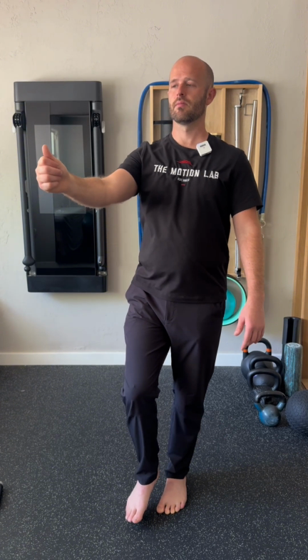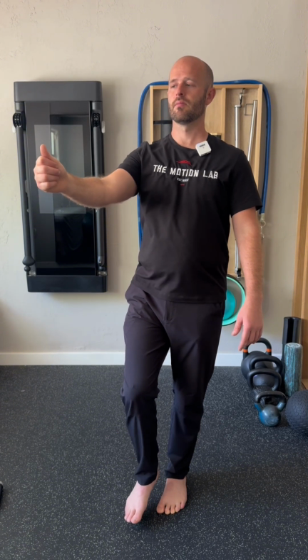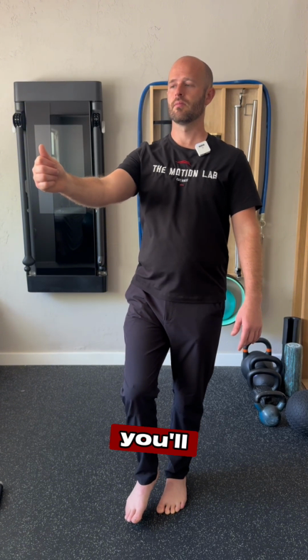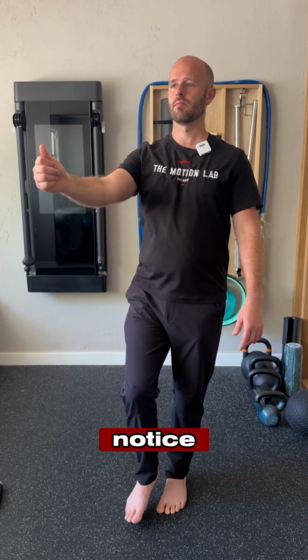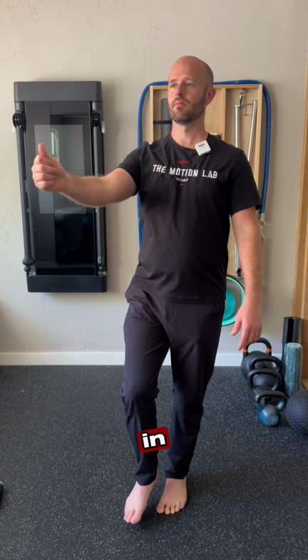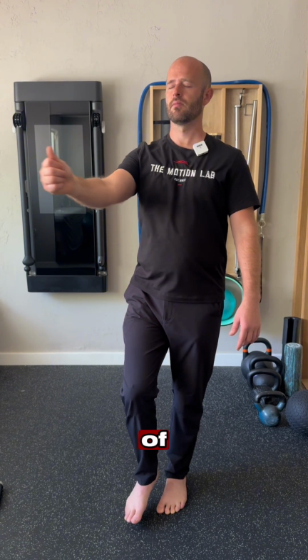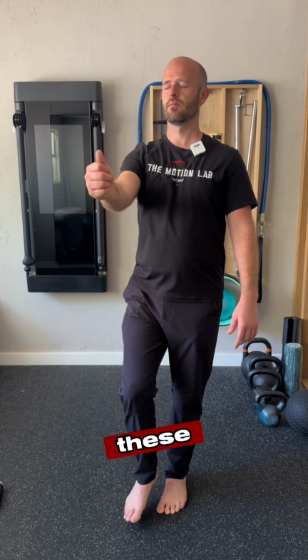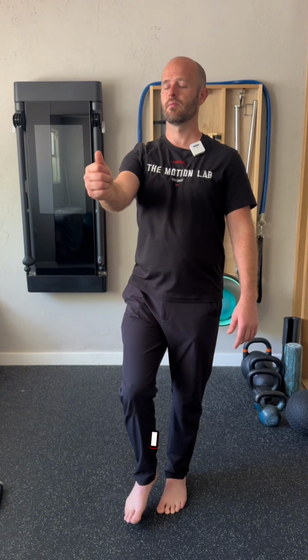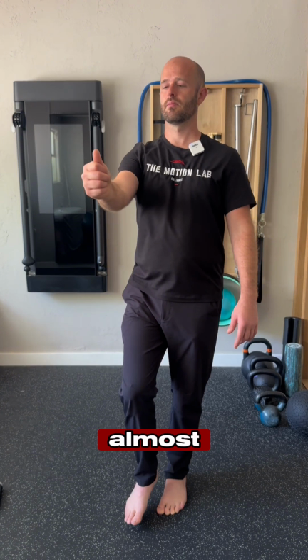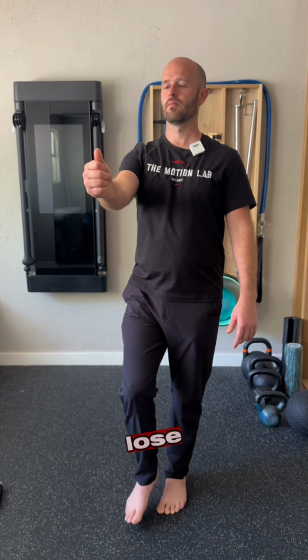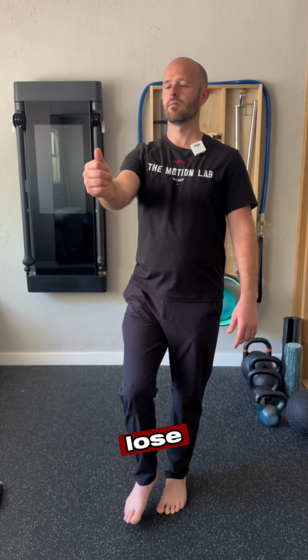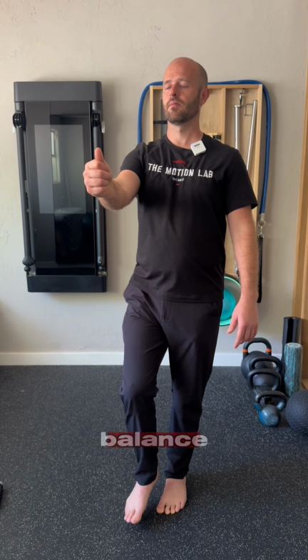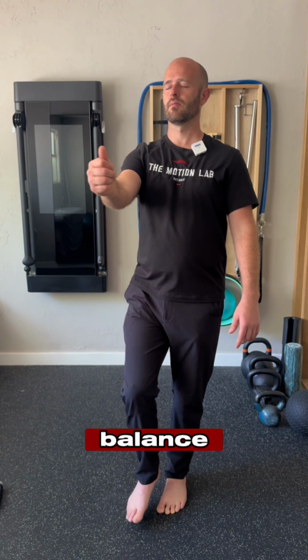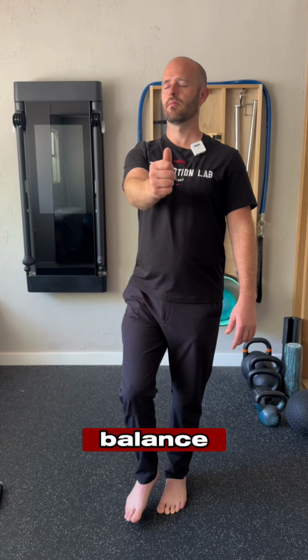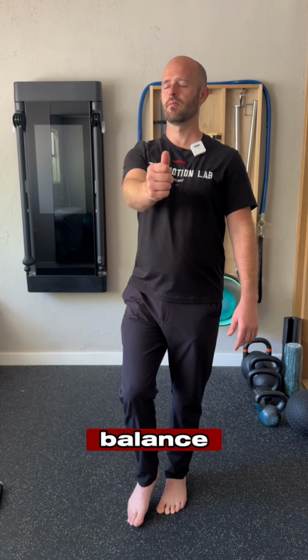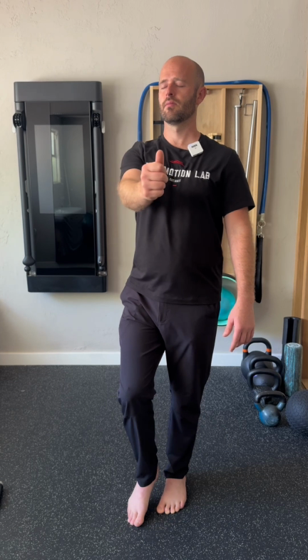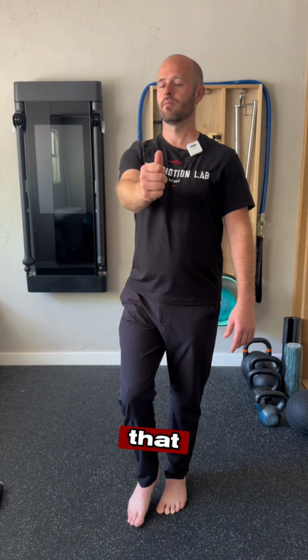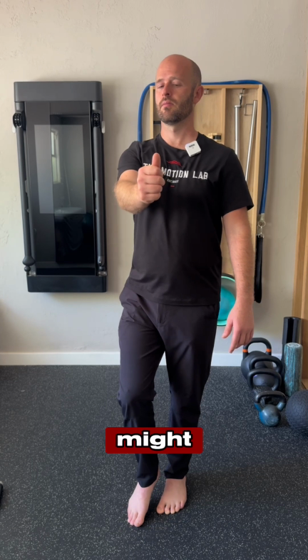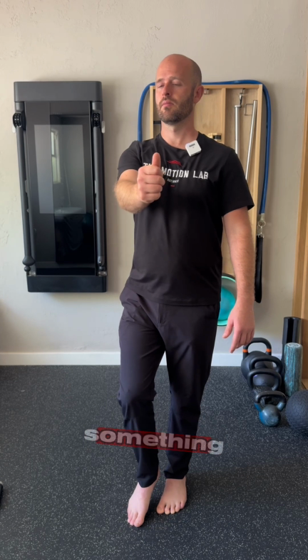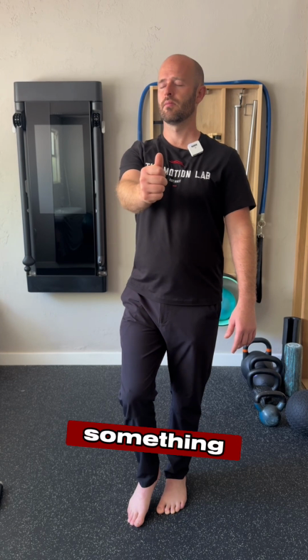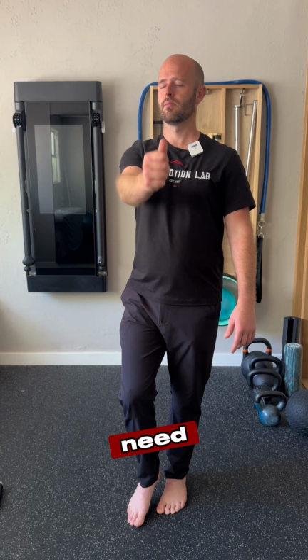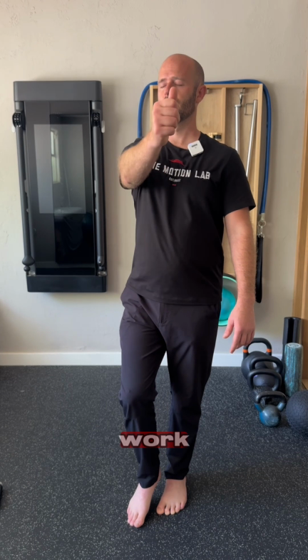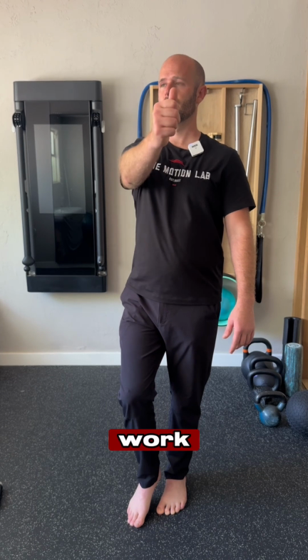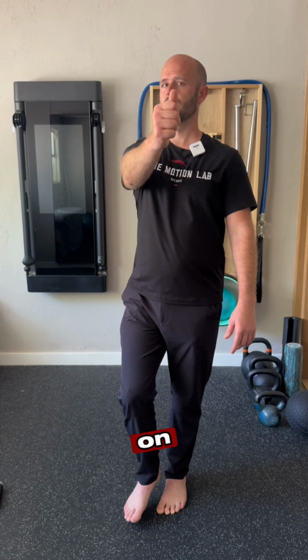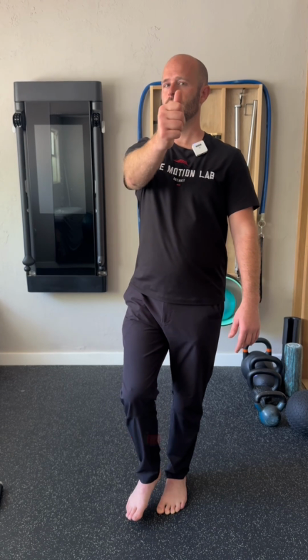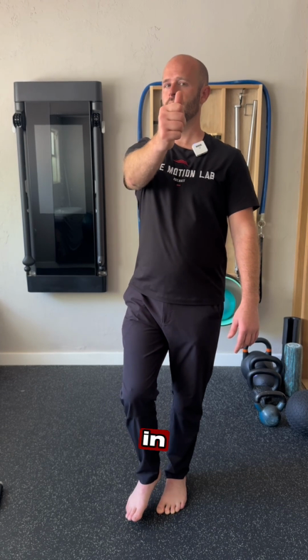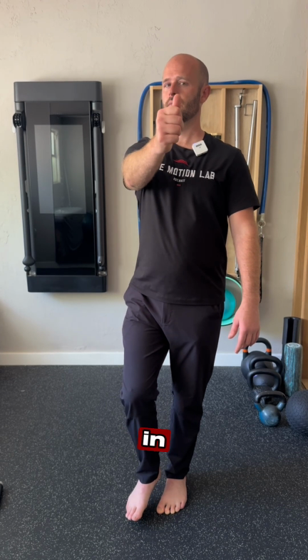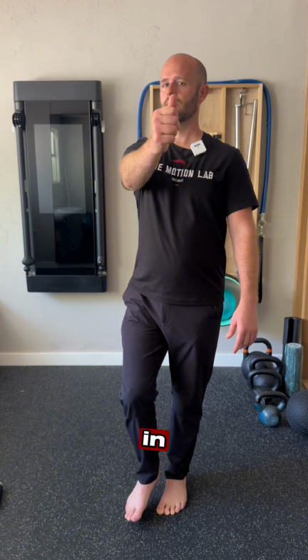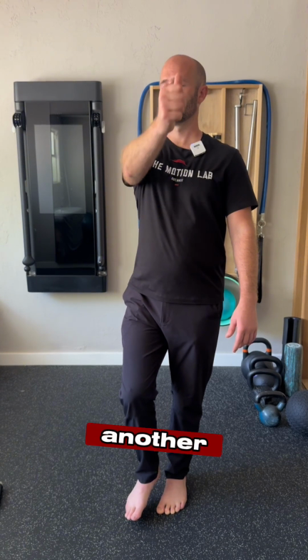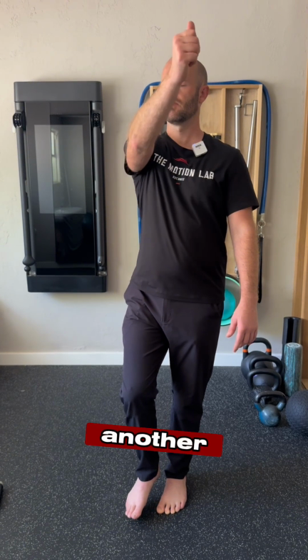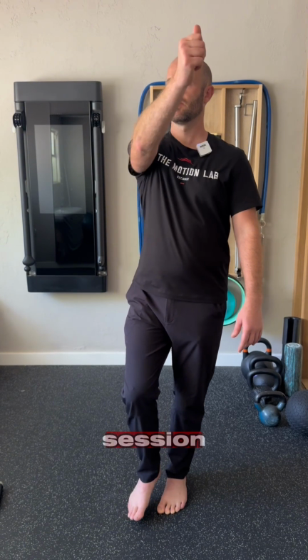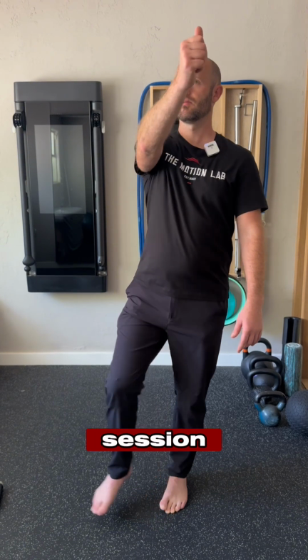You'll notice that in one of these positions I almost lose my balance — that might be something I need to work on in another session.